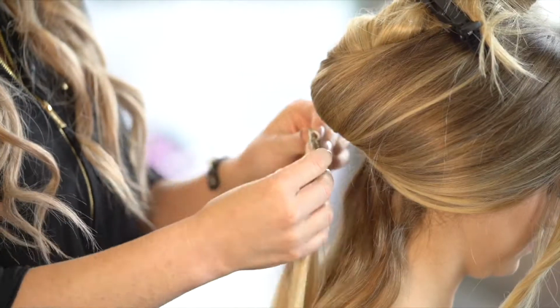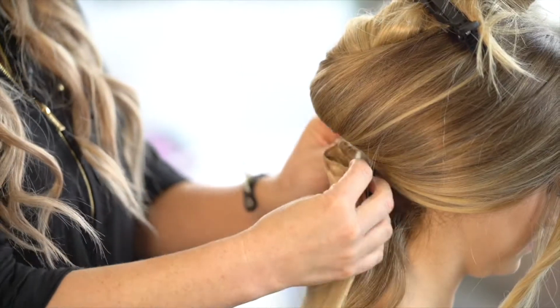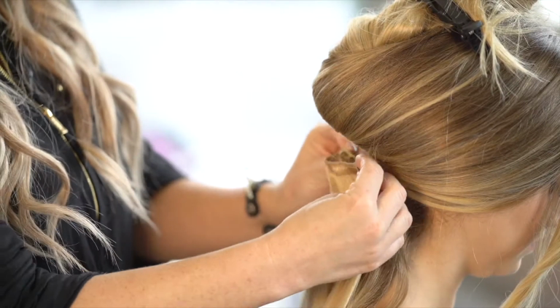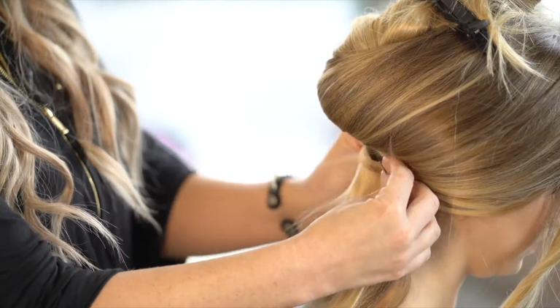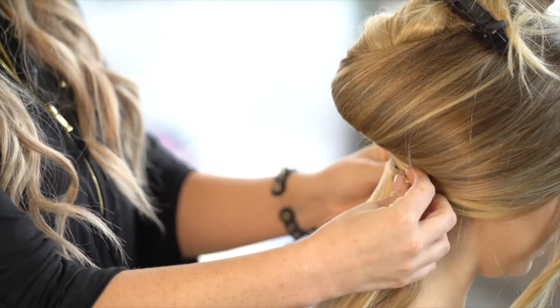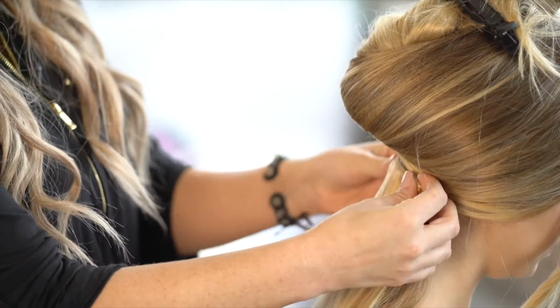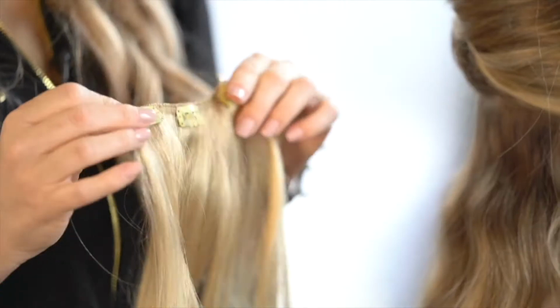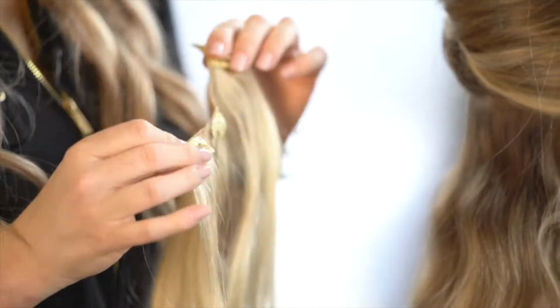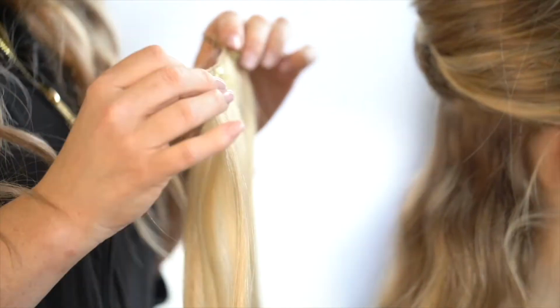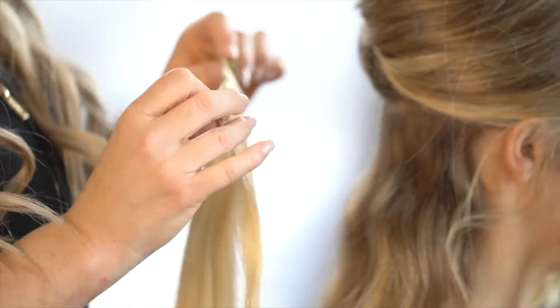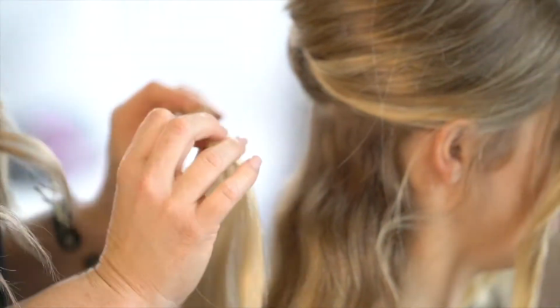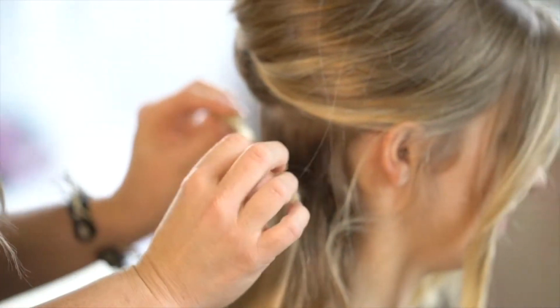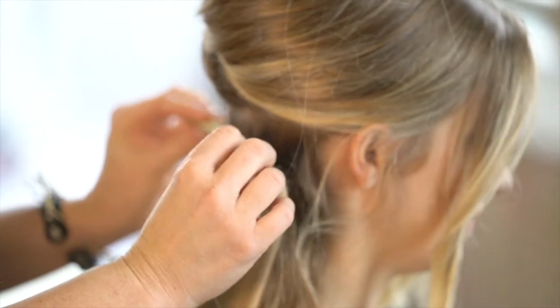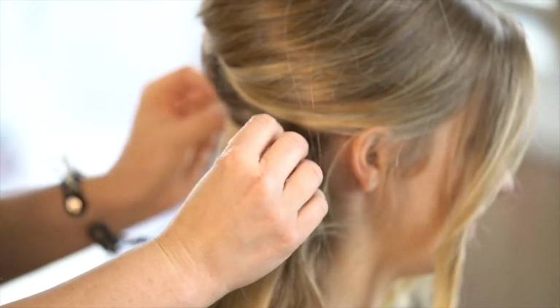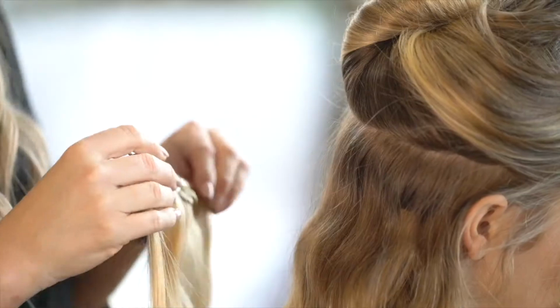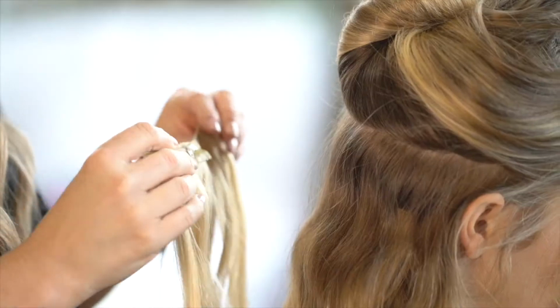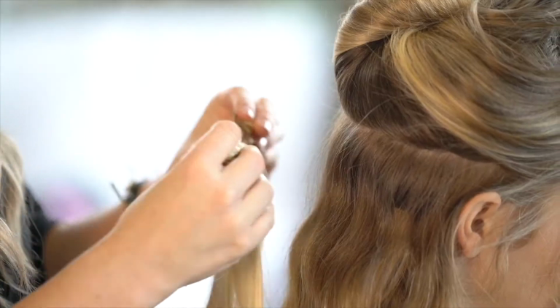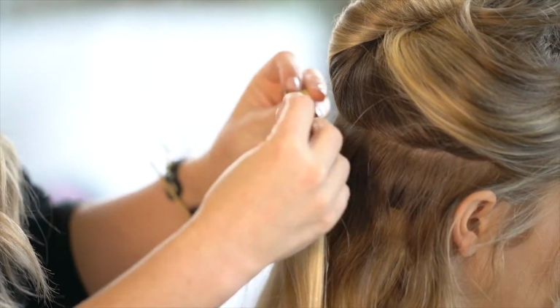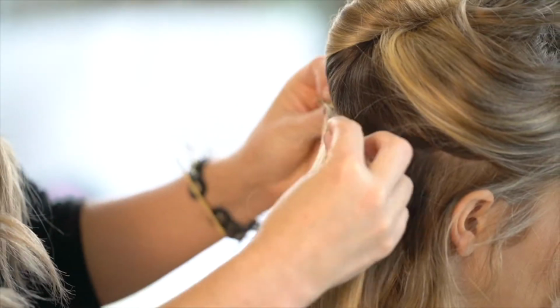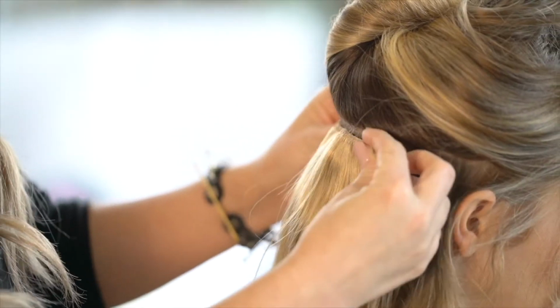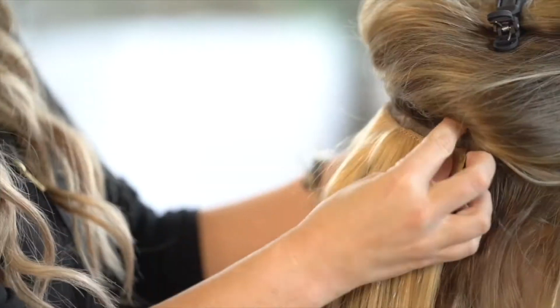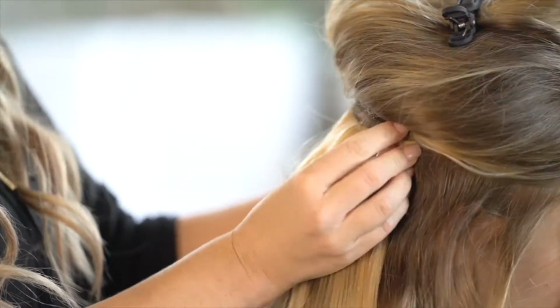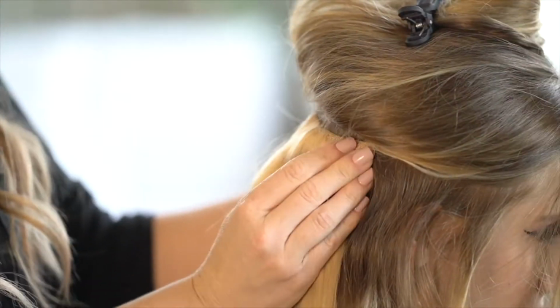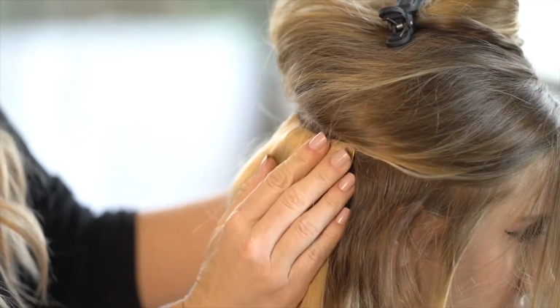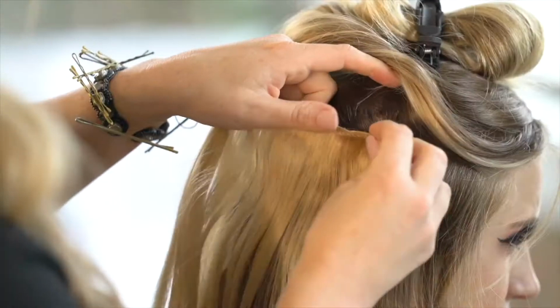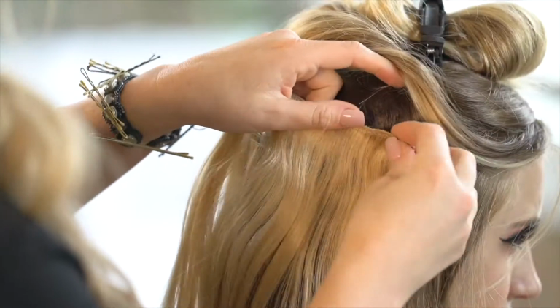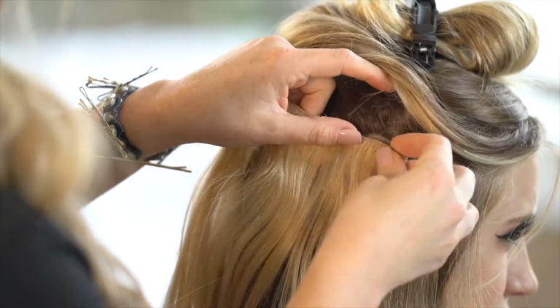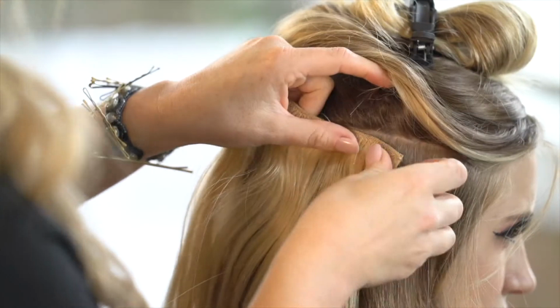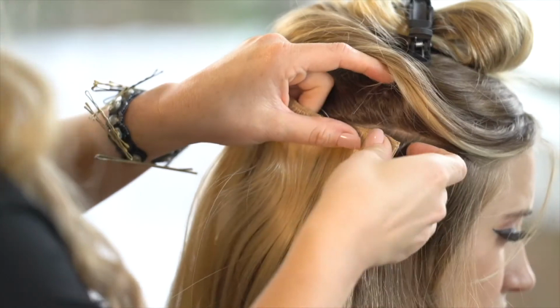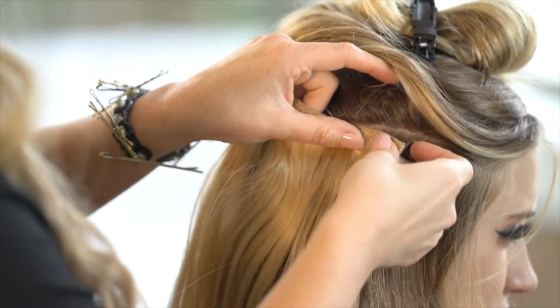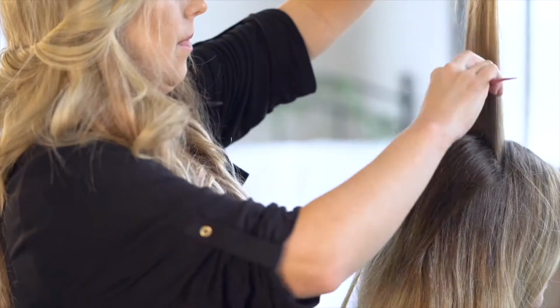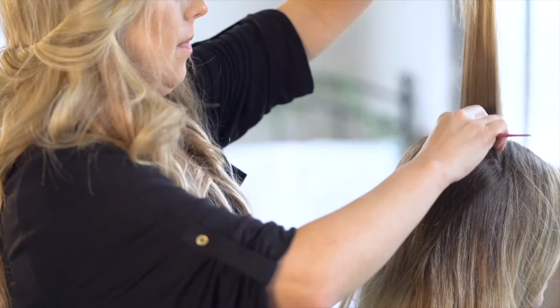I'm going to start at the nape of the neck using the shortest width, and as I make my way to the top I'll use the widest width.